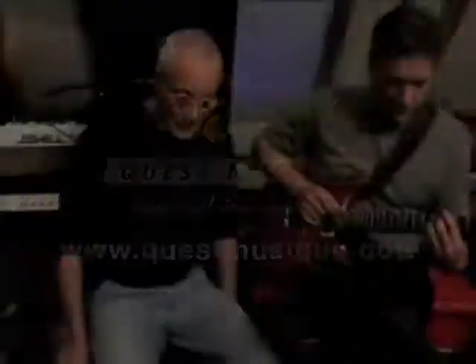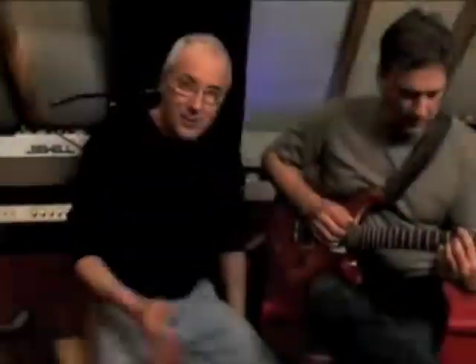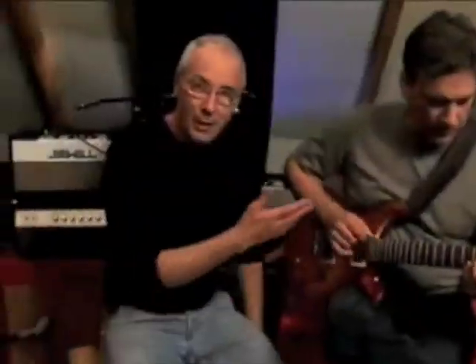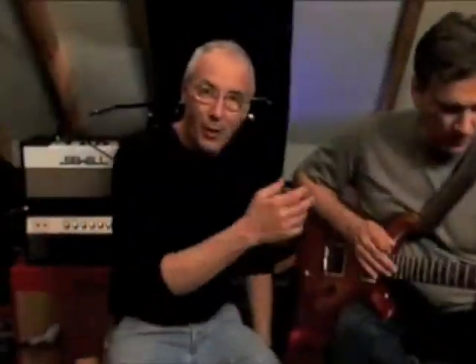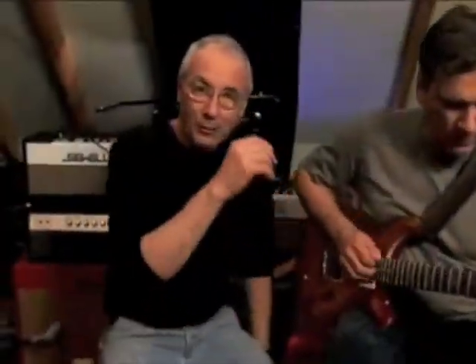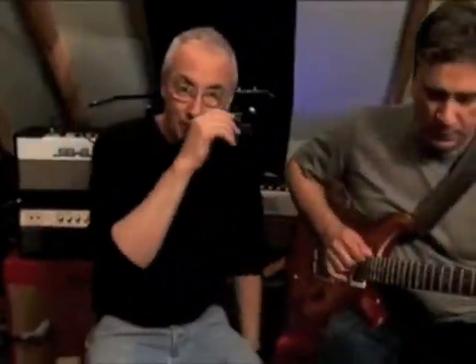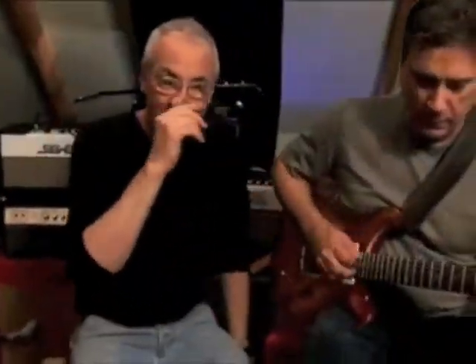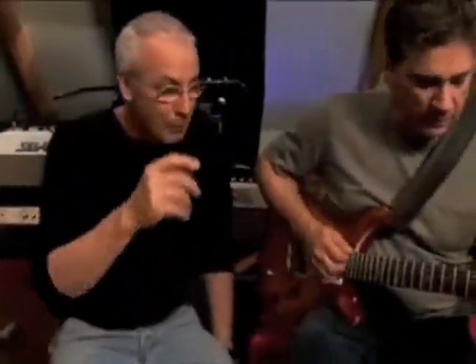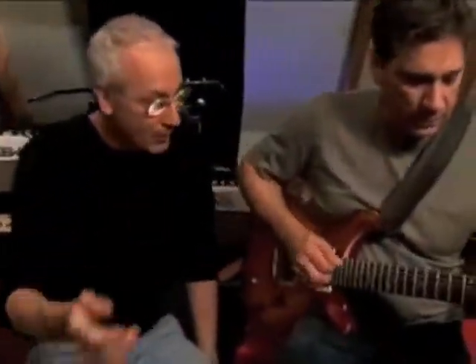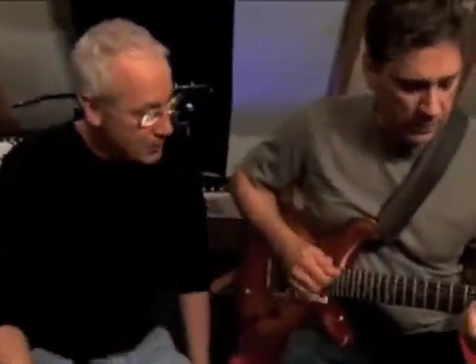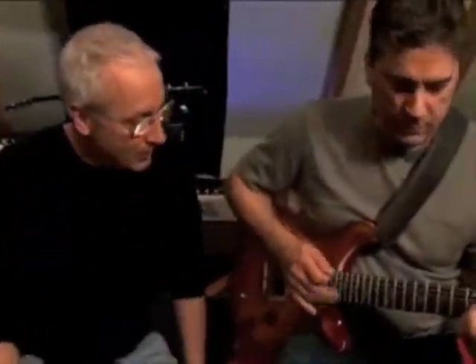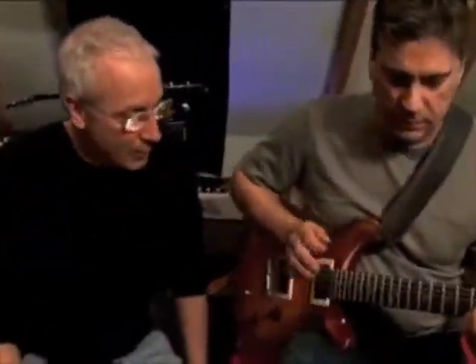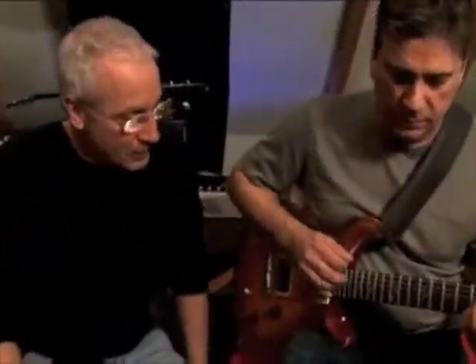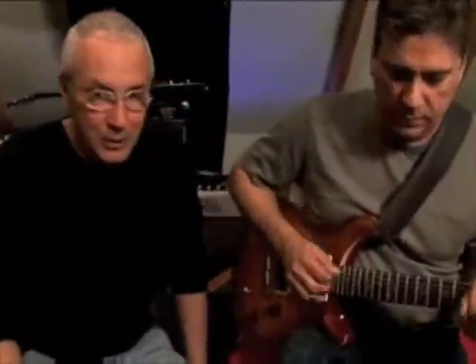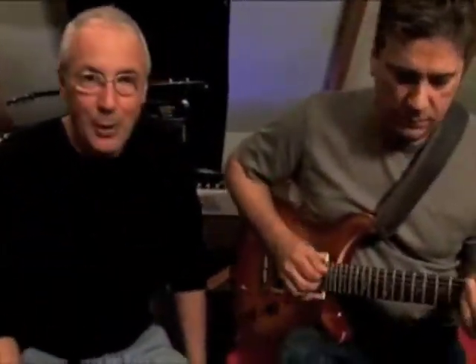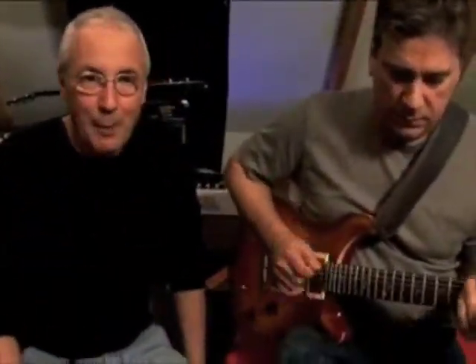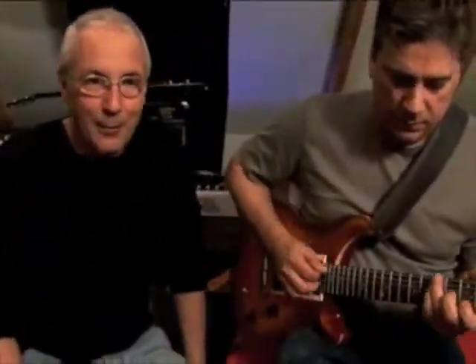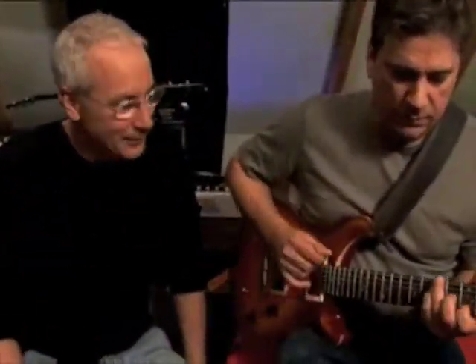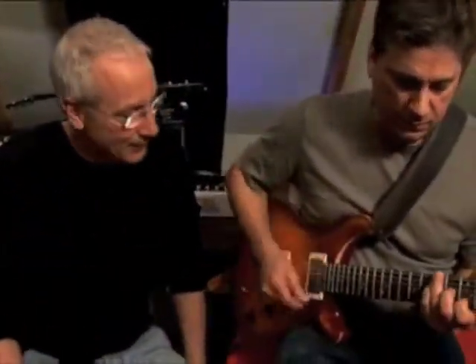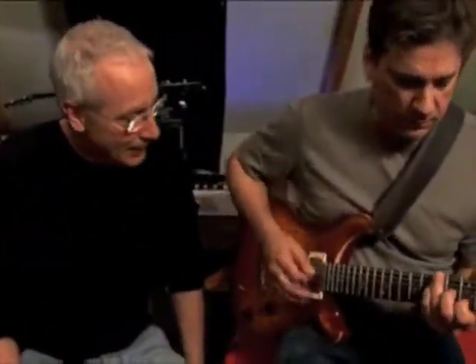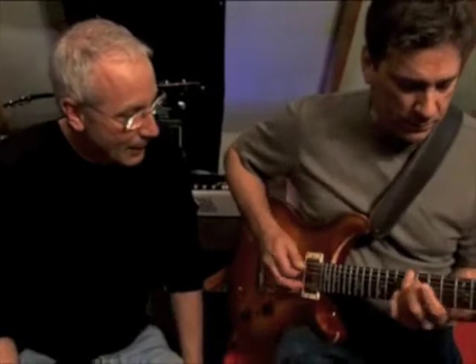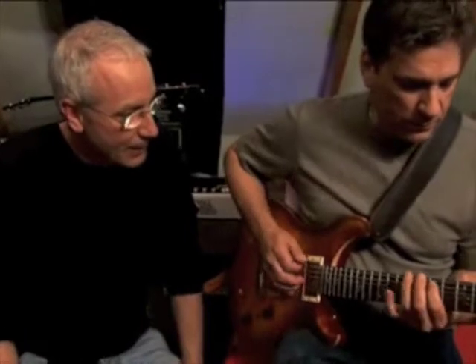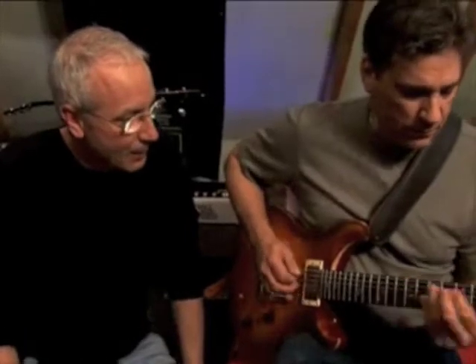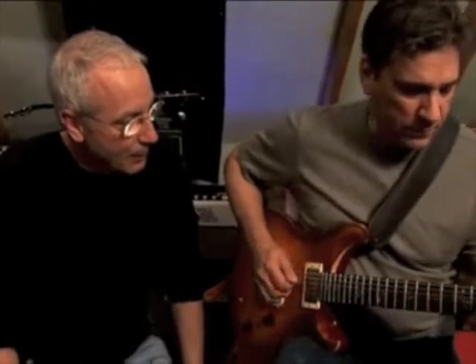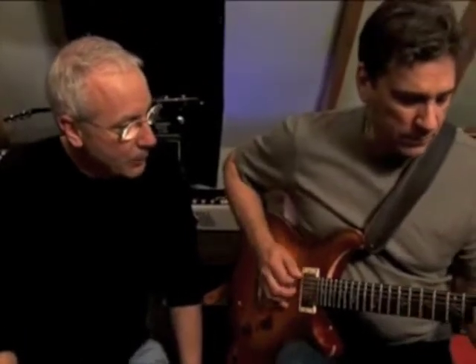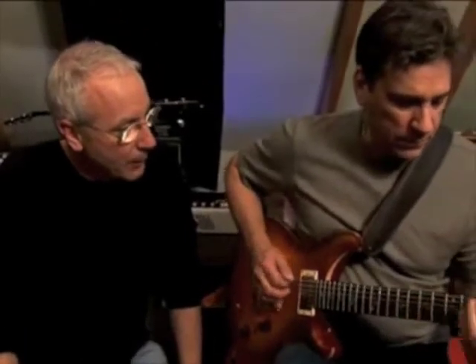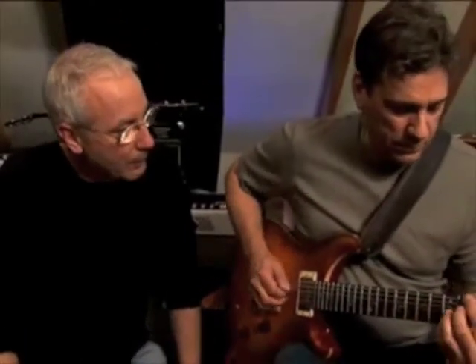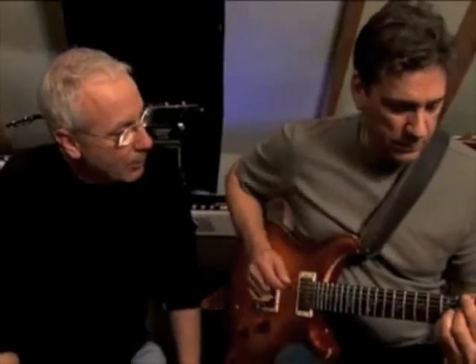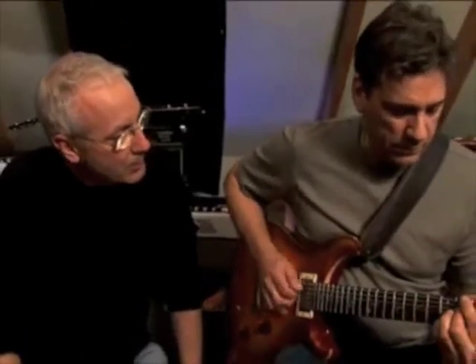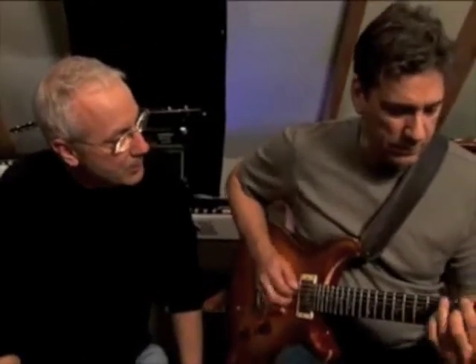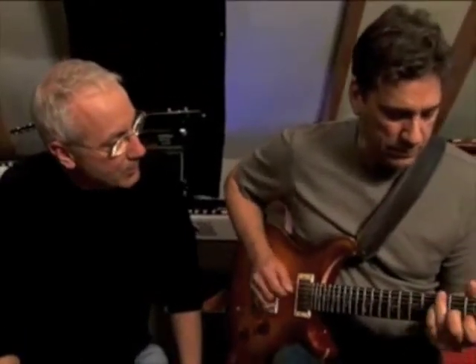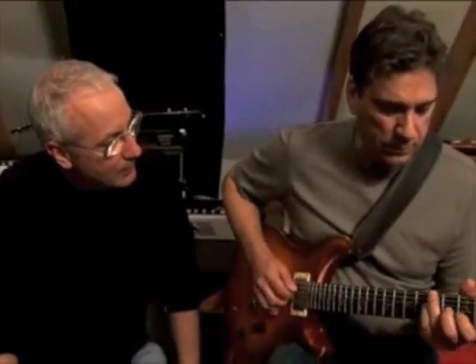This is Mike Wall, and I'm Paul Reed Smith, and we're in my studio at Amp Heaven. And Mike, you're playing a McCarty II, is that right?